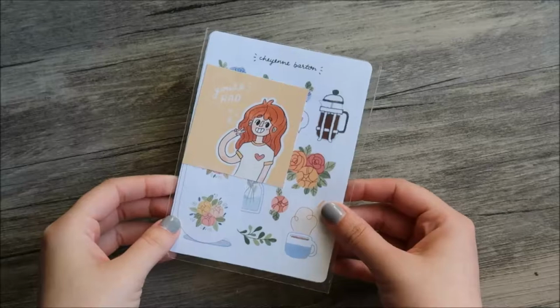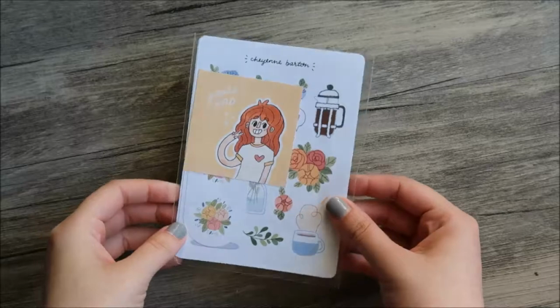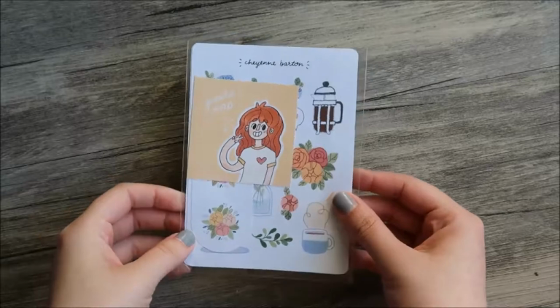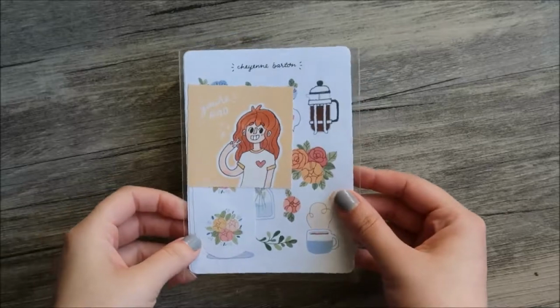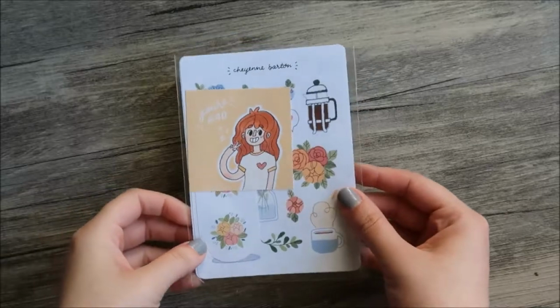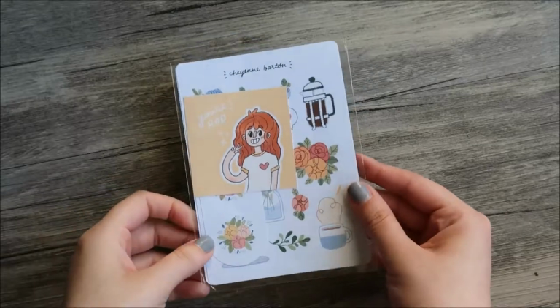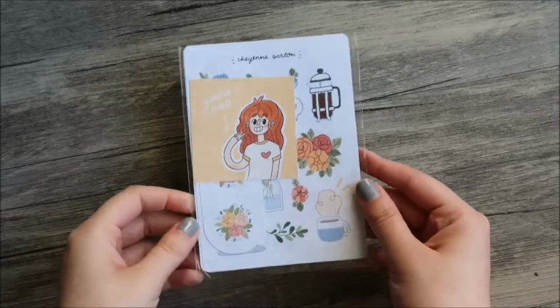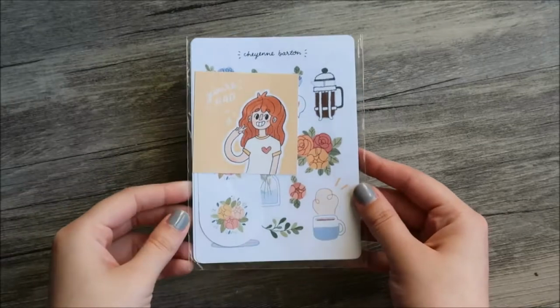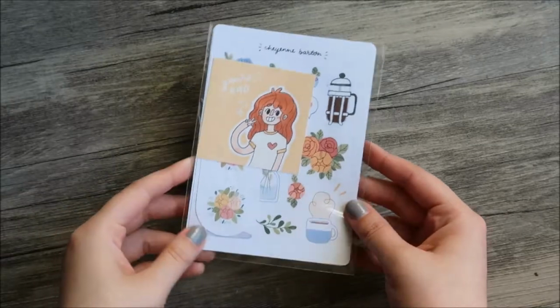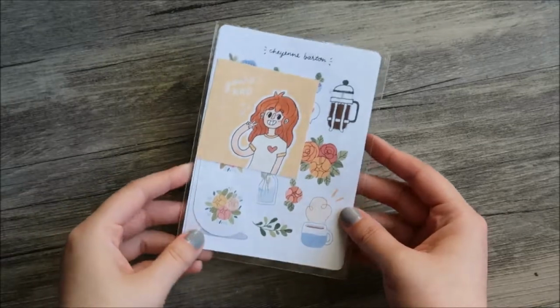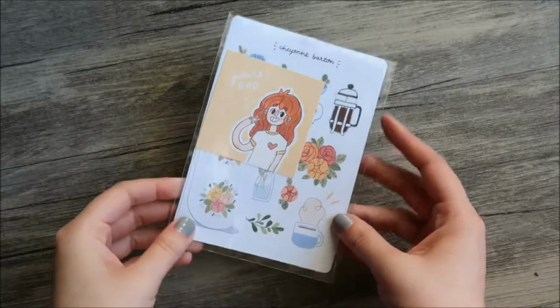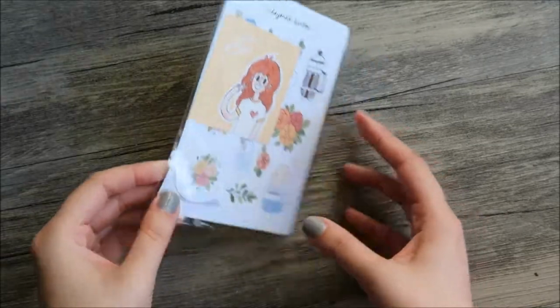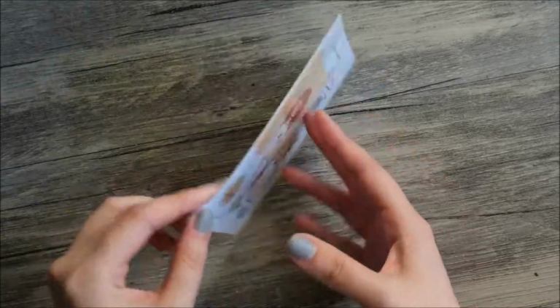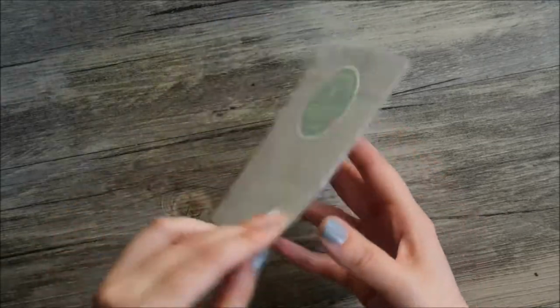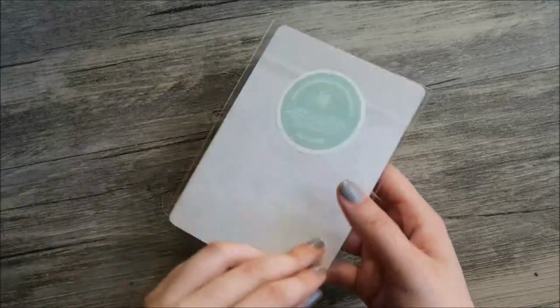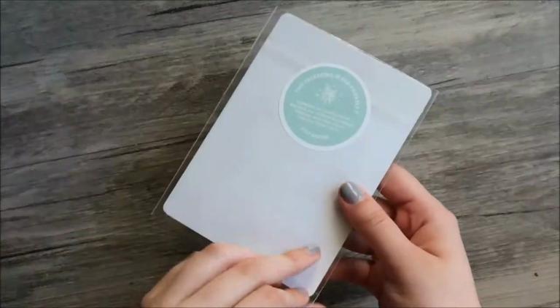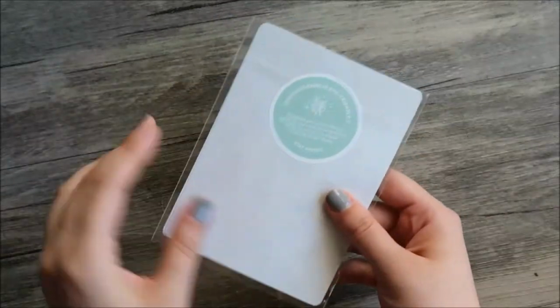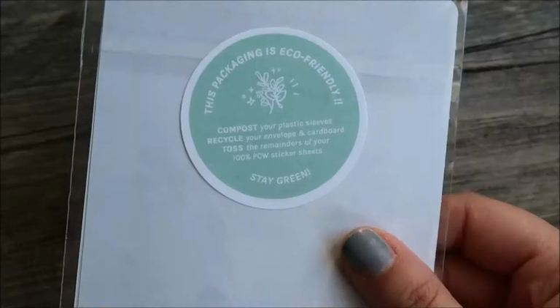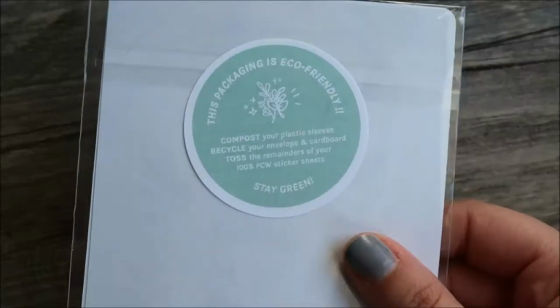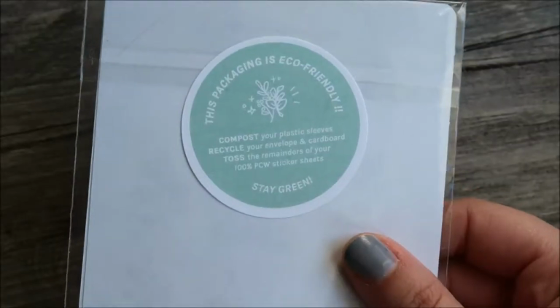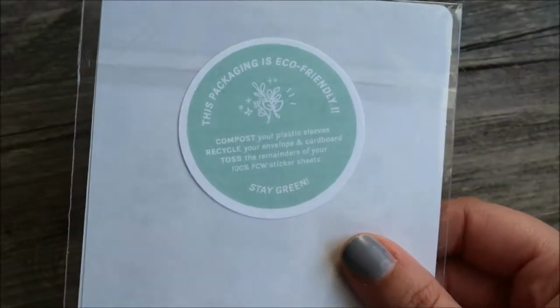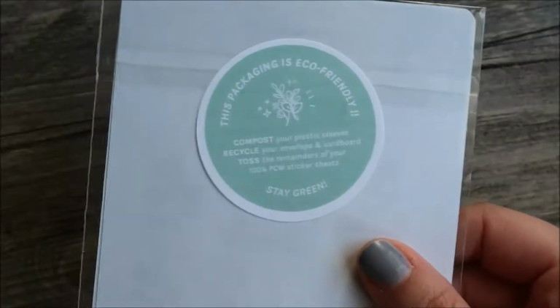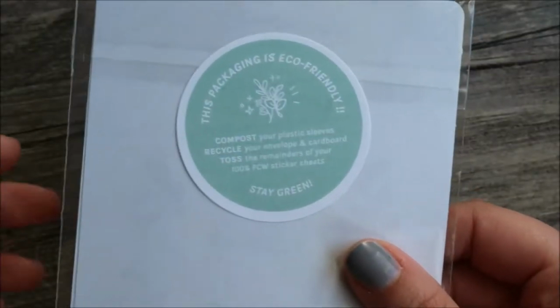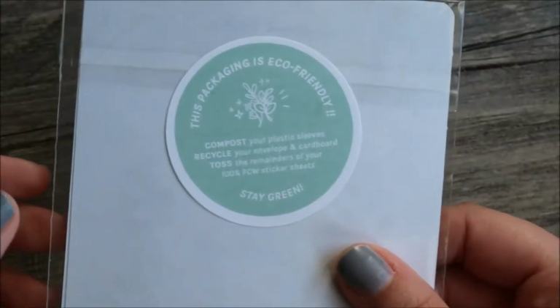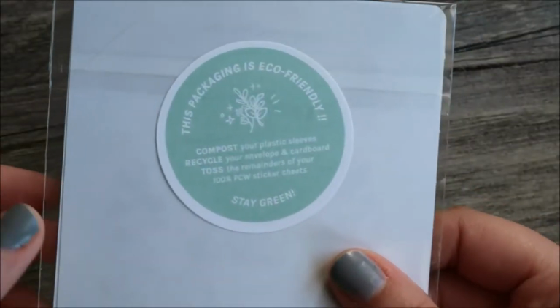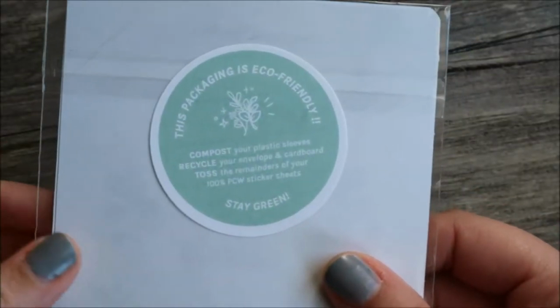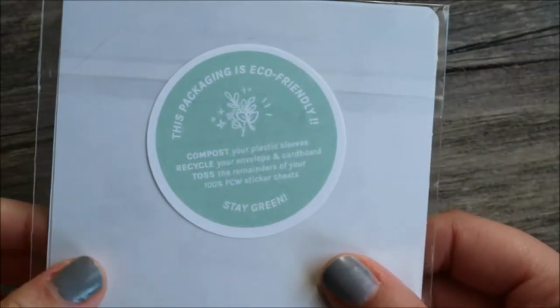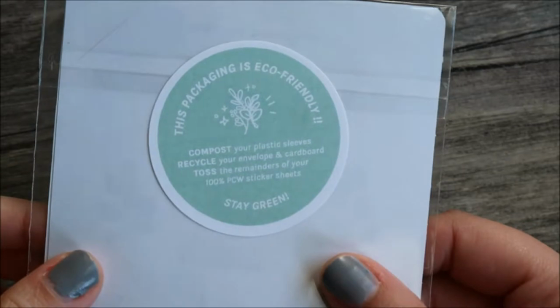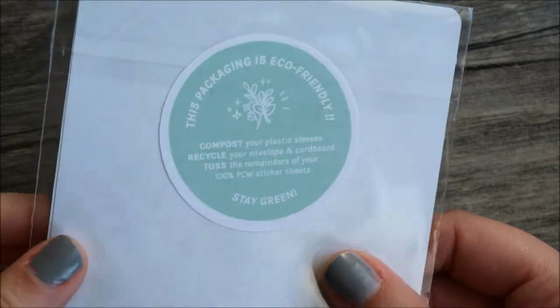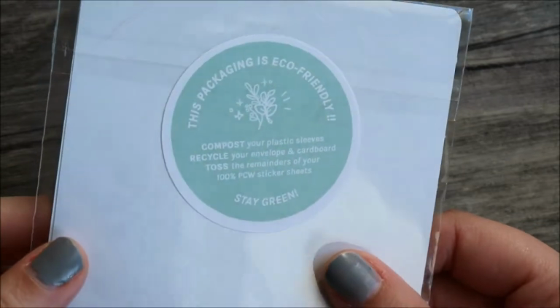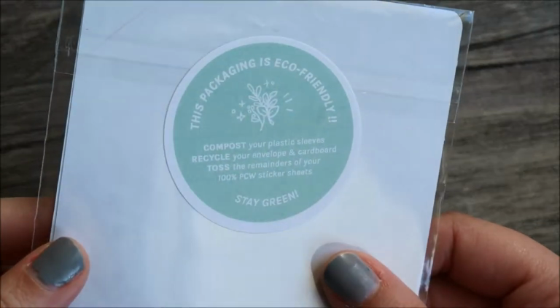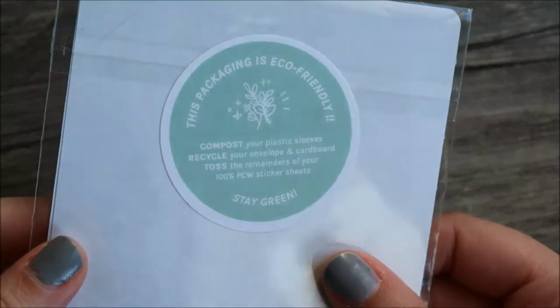Hey guys! So today I have a short video. I ordered some stickers from Cheyenne Barton and I just wanted to share them with you.